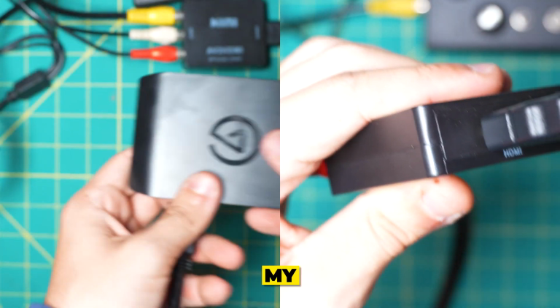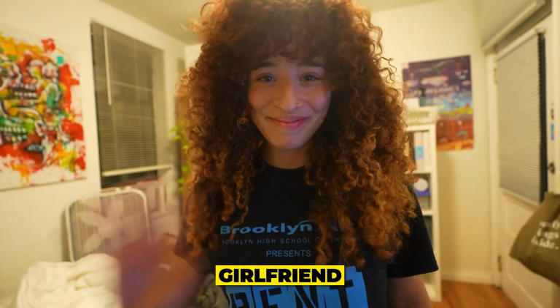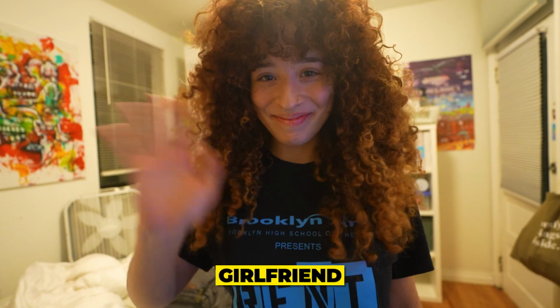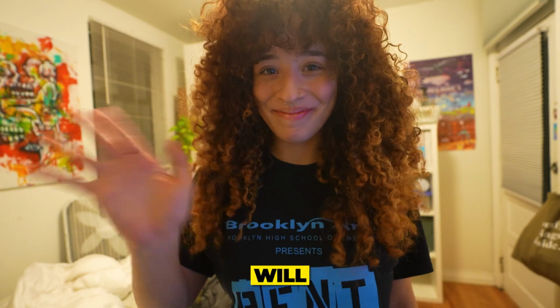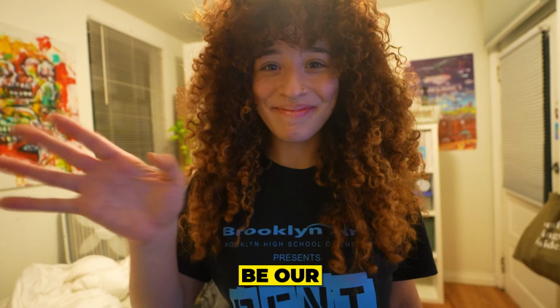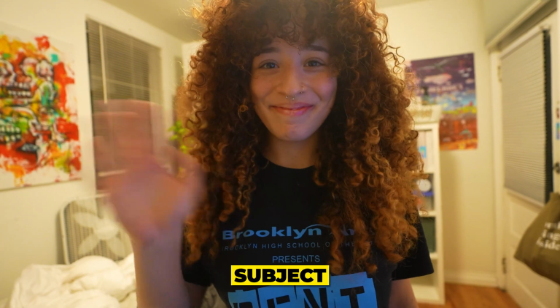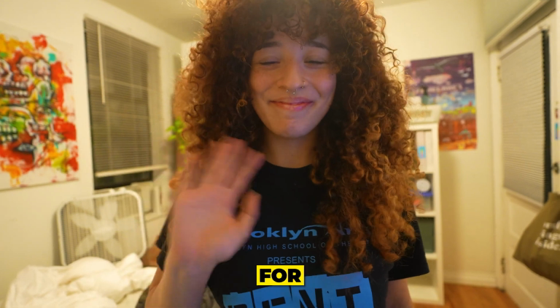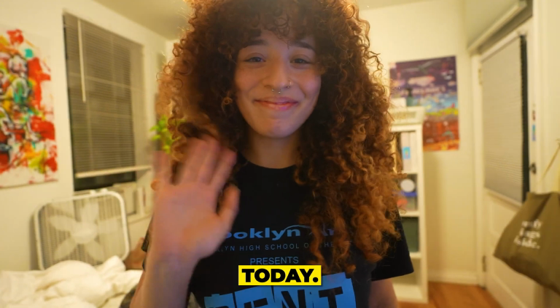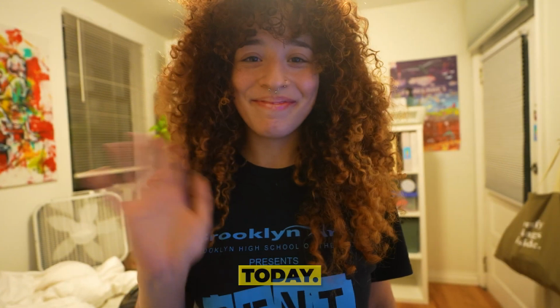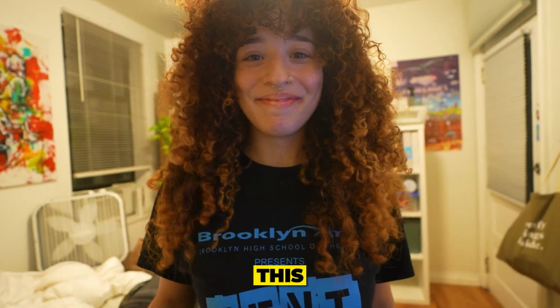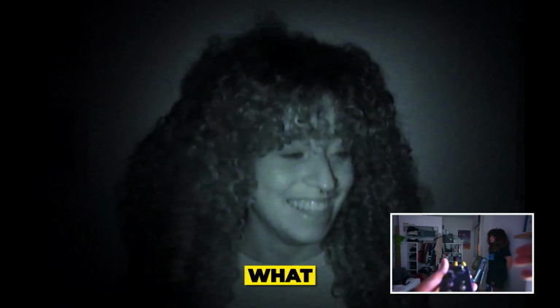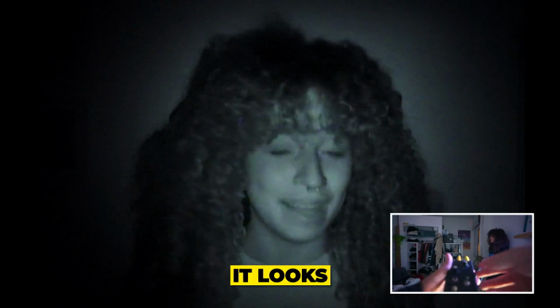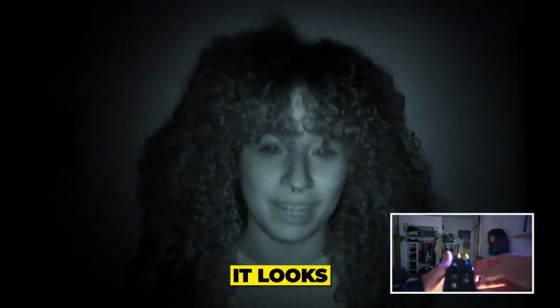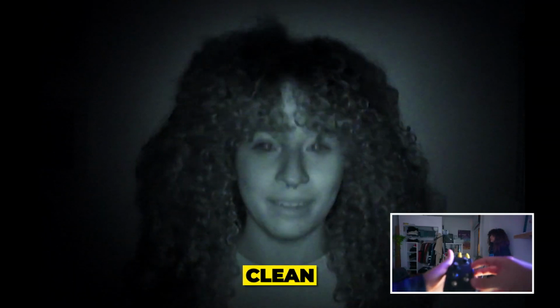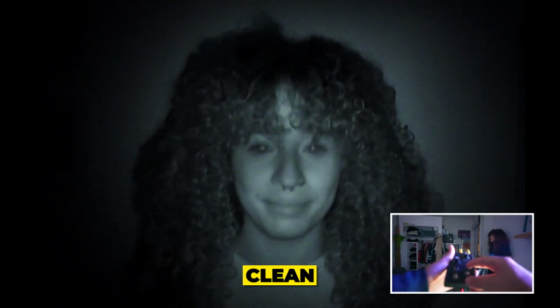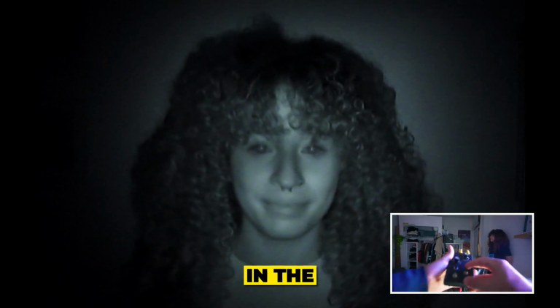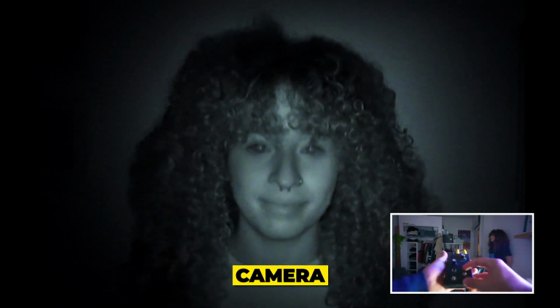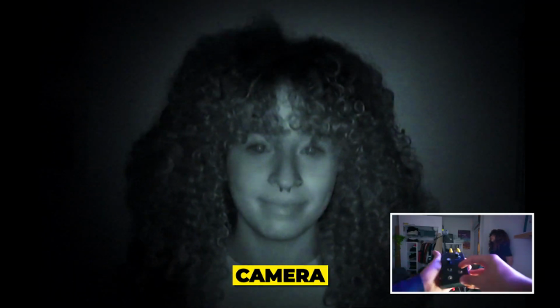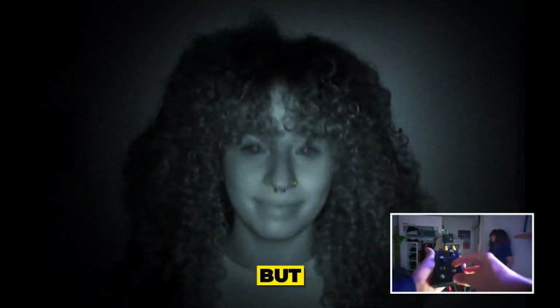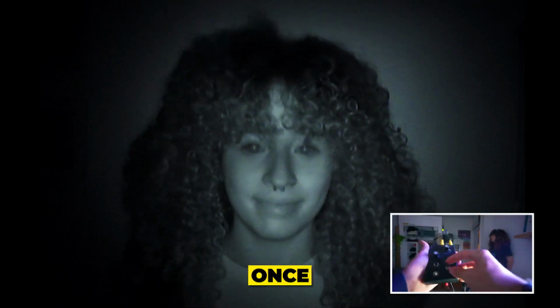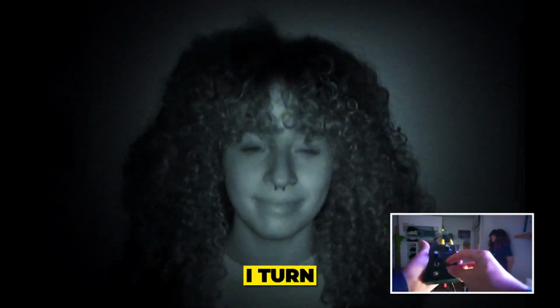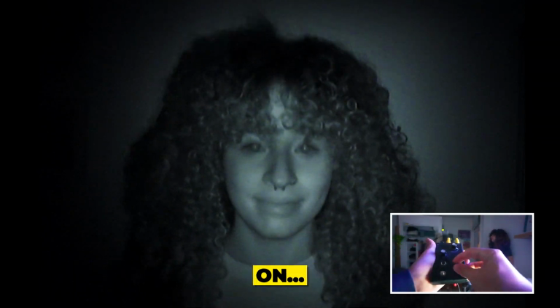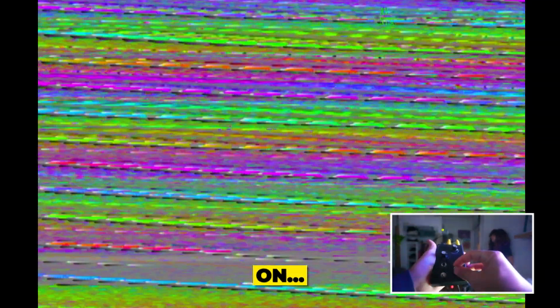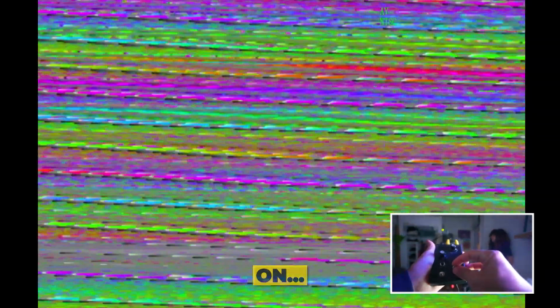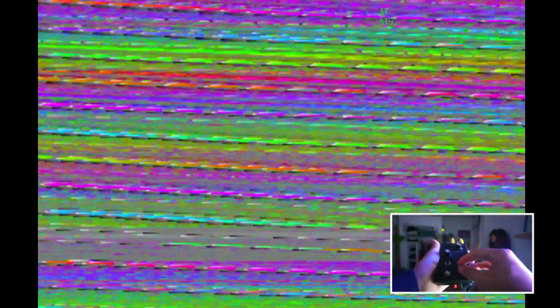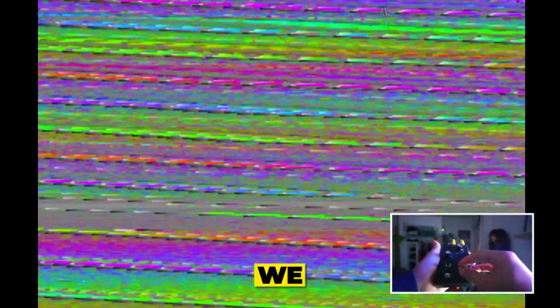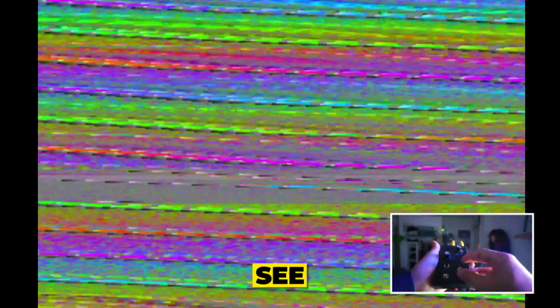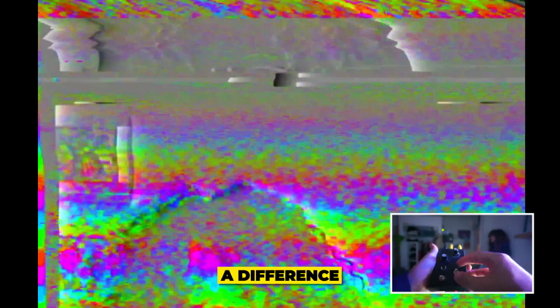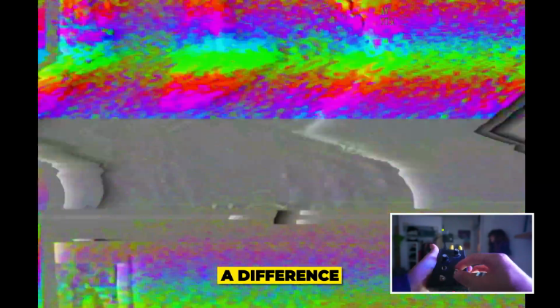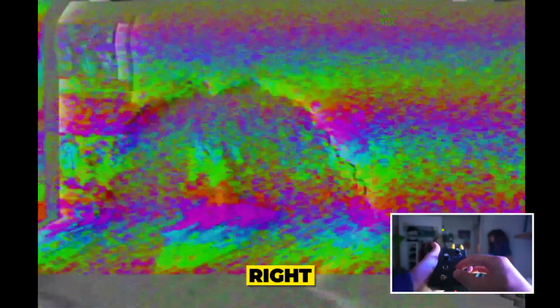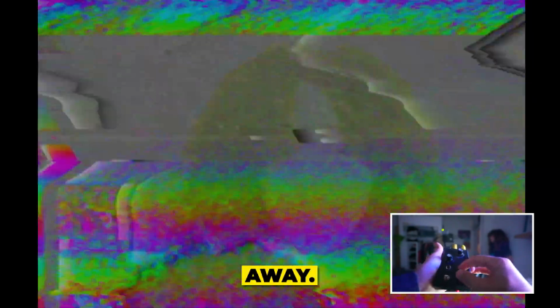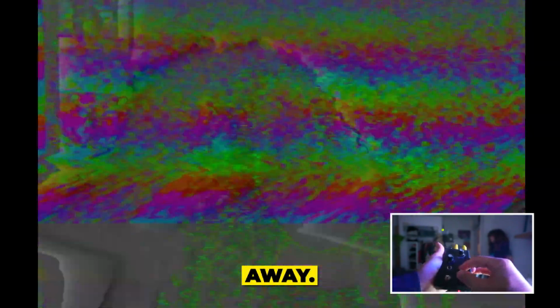My girlfriend will be our subject for today. This is what it looks like clean in the camera, but once I turn it on, we should see a difference right away.